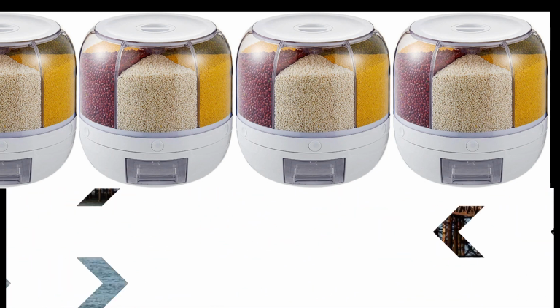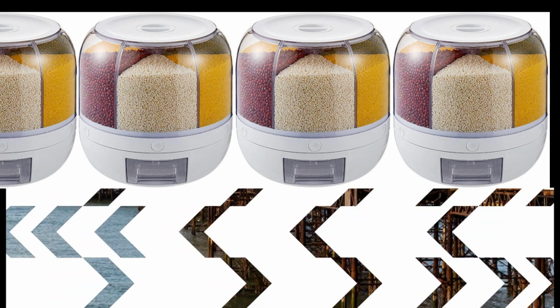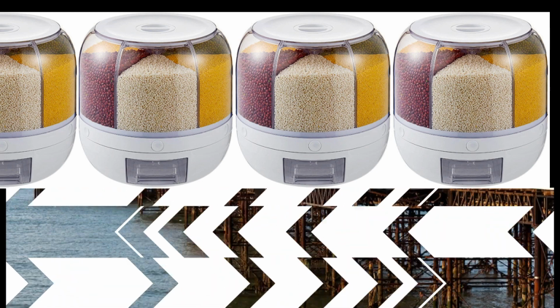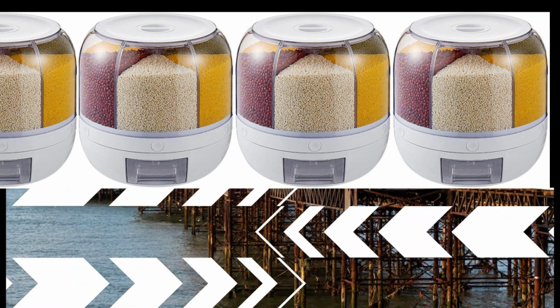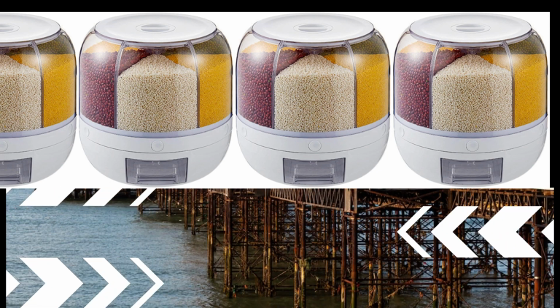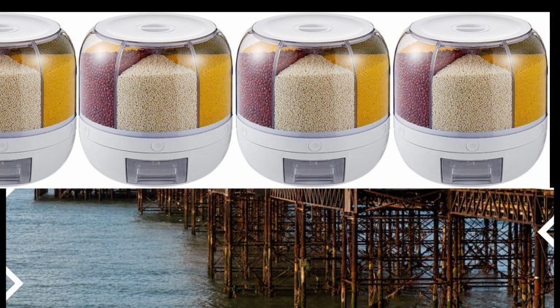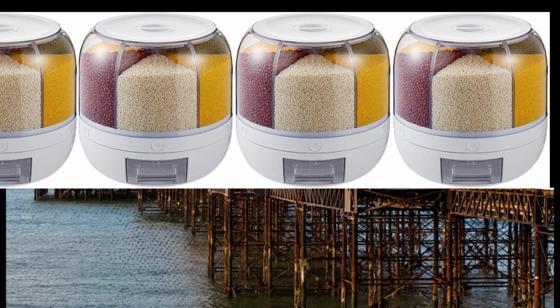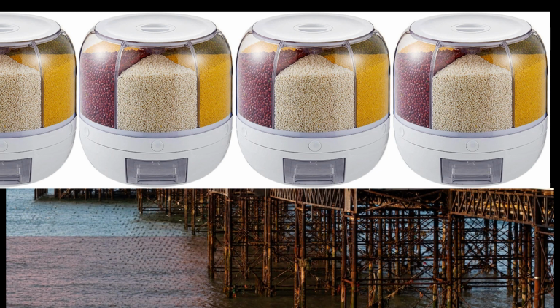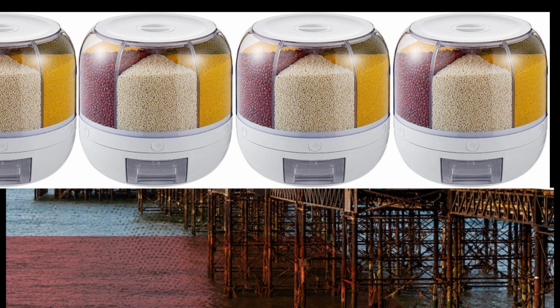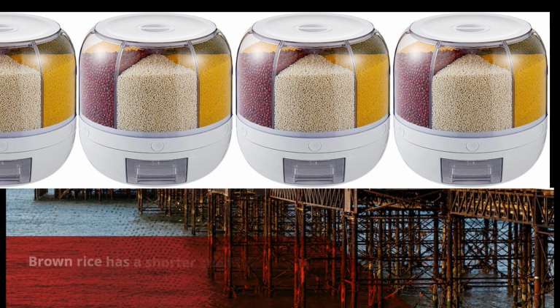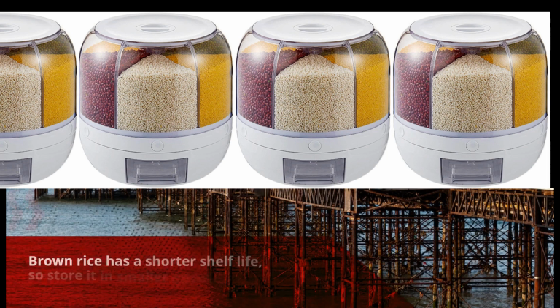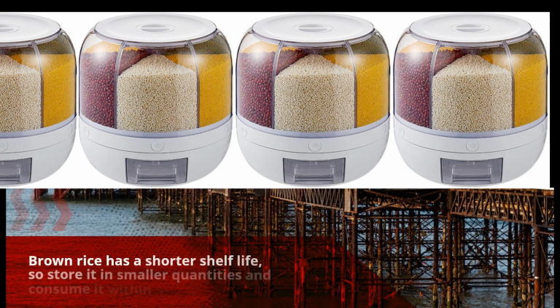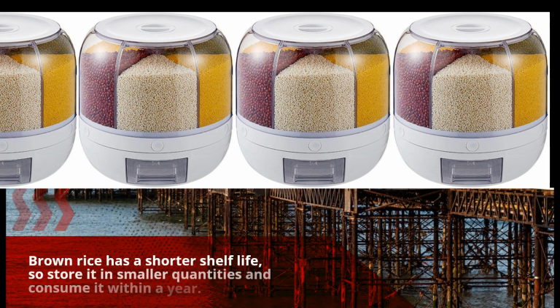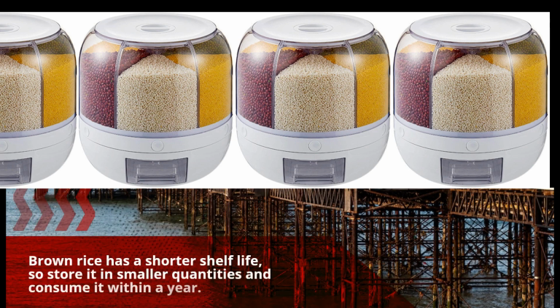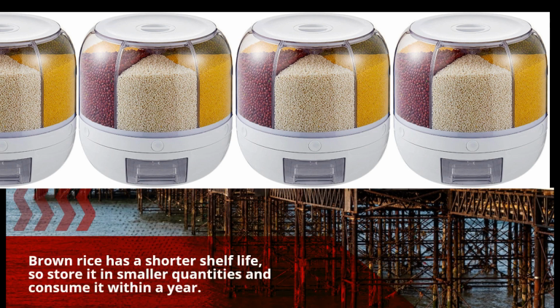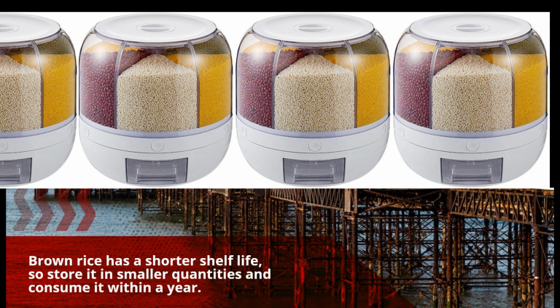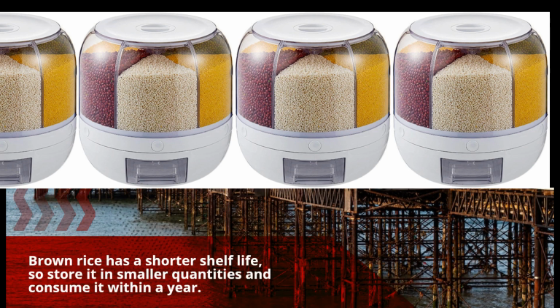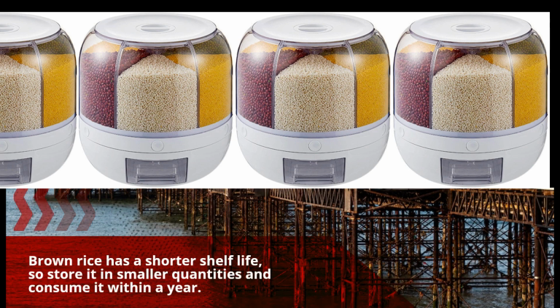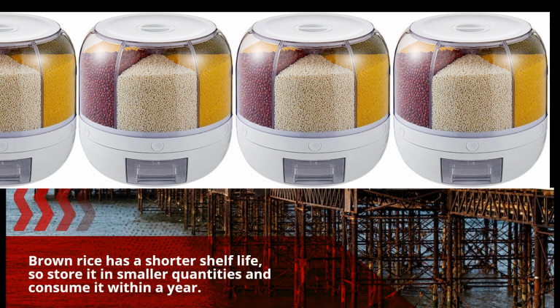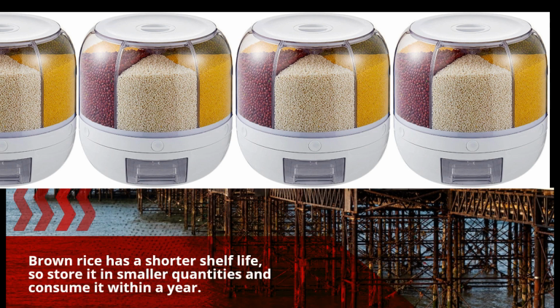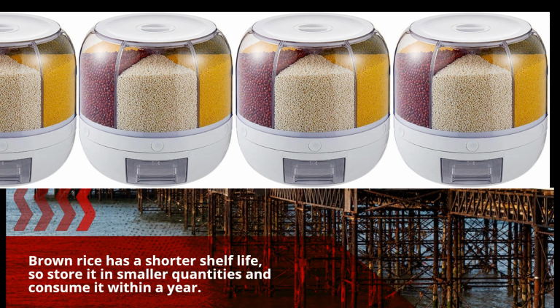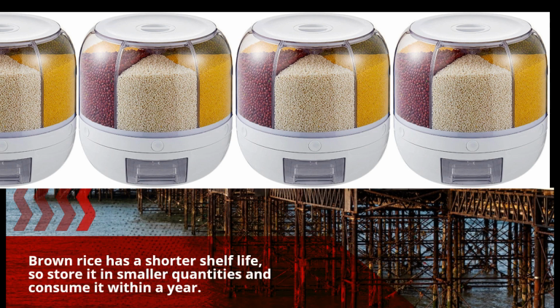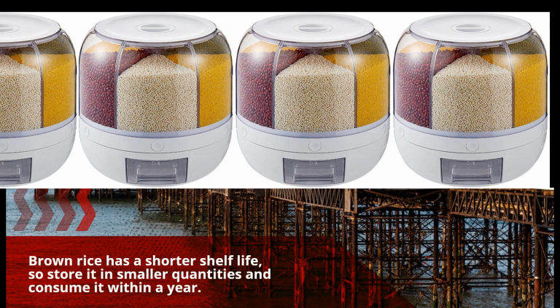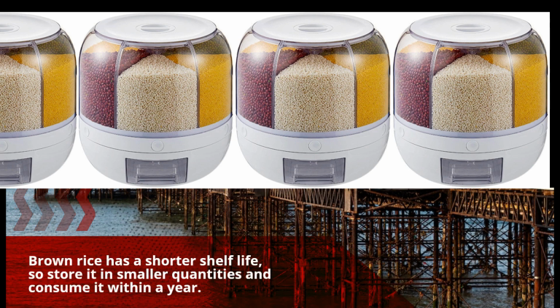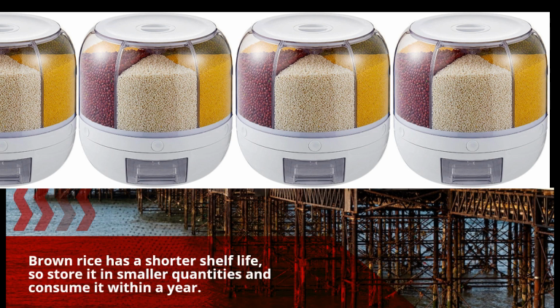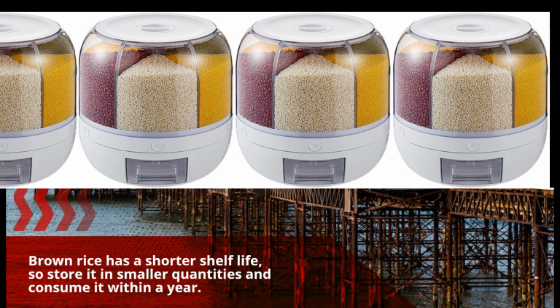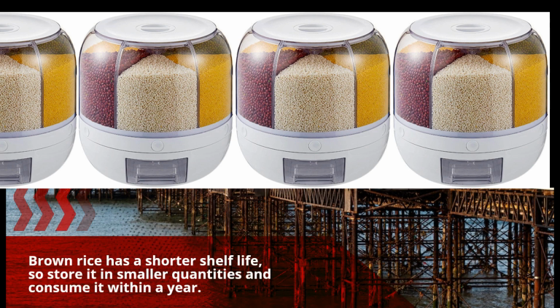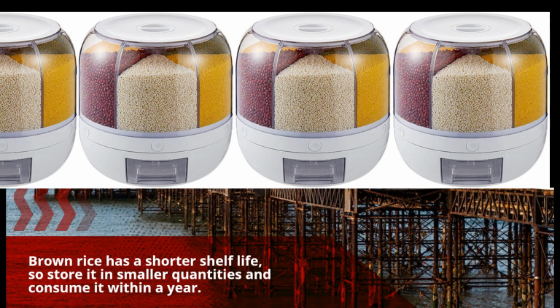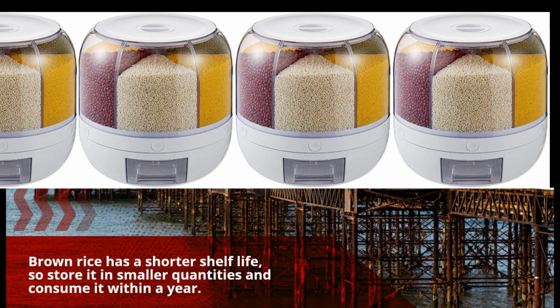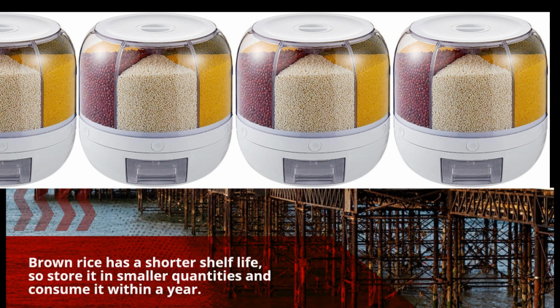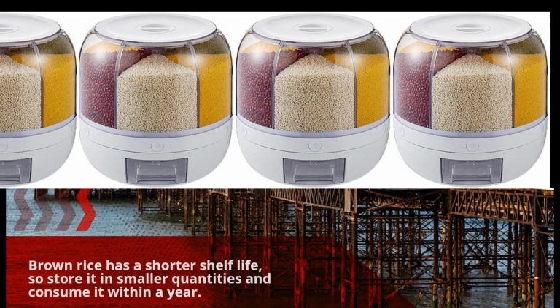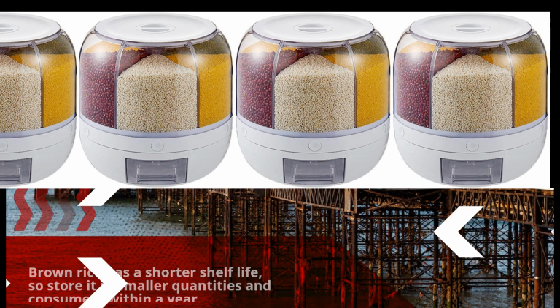Brown rice has a shorter shelf life, so store it in smaller quantities and consume it within a year.